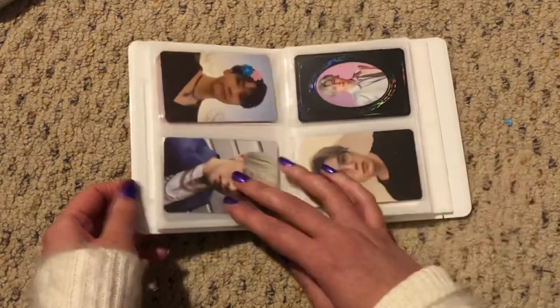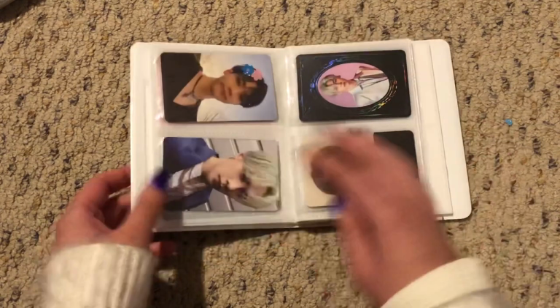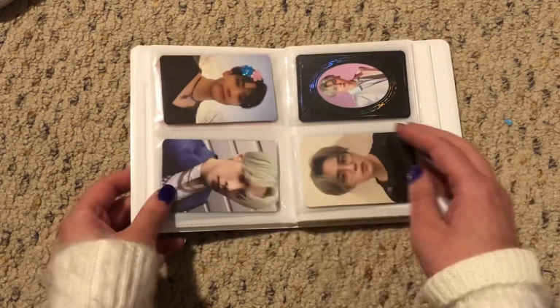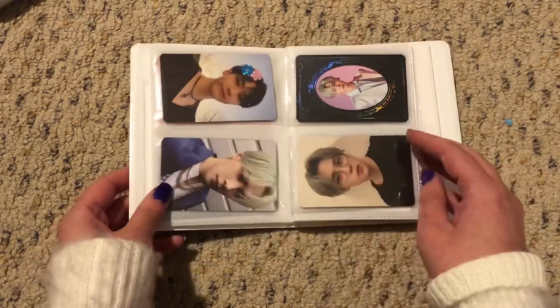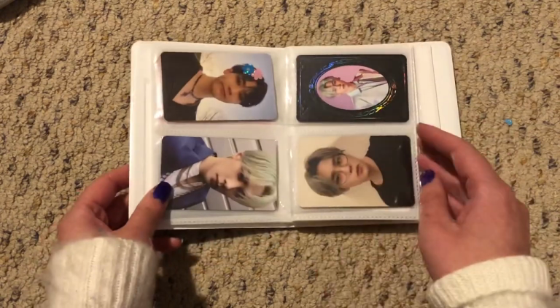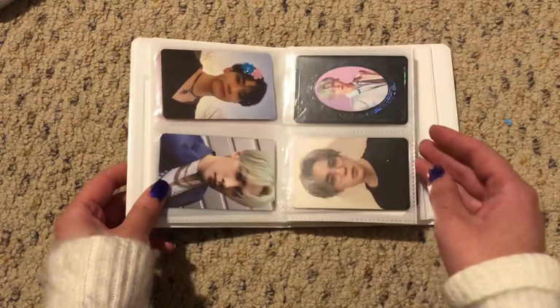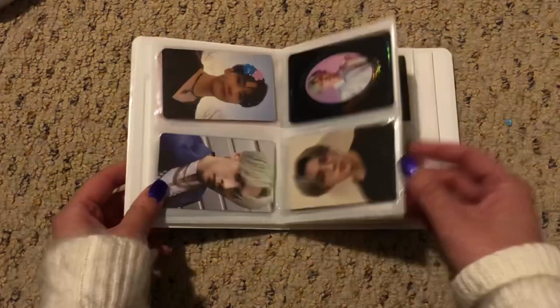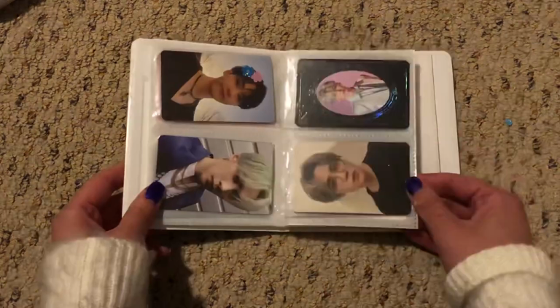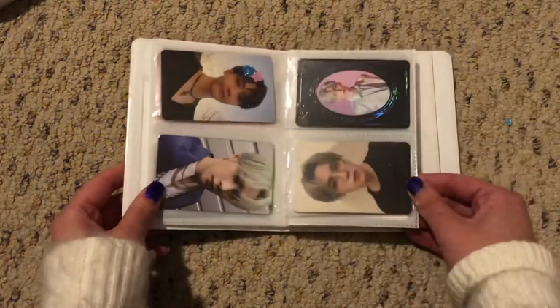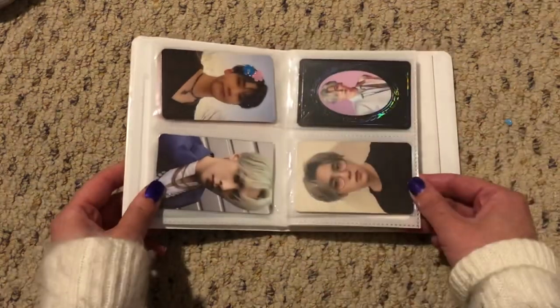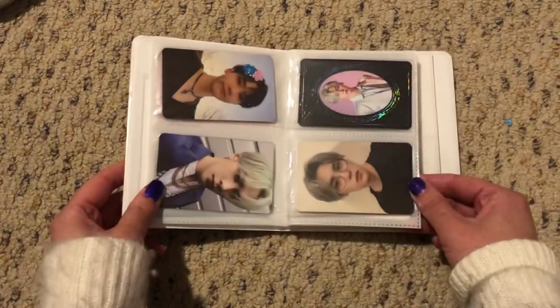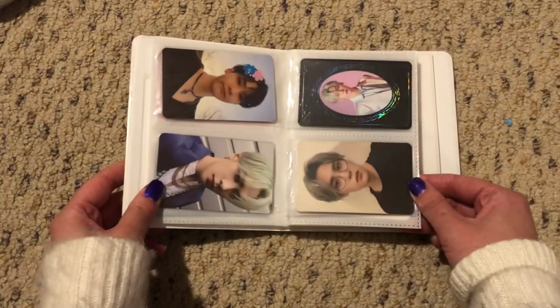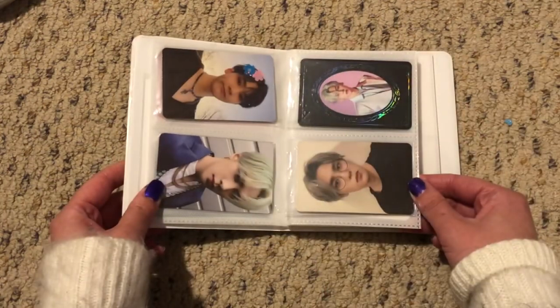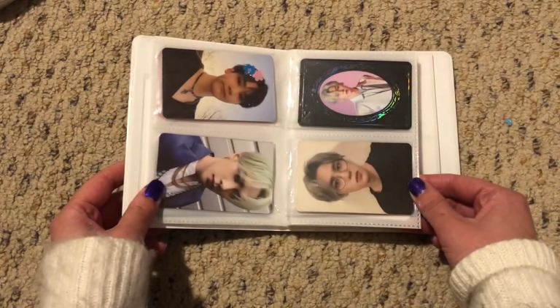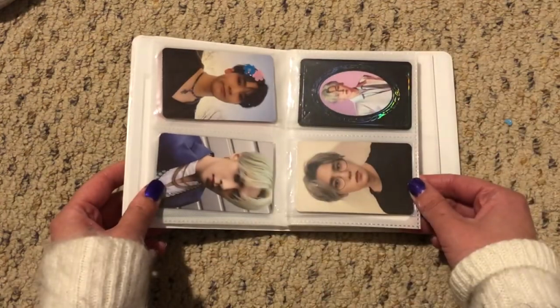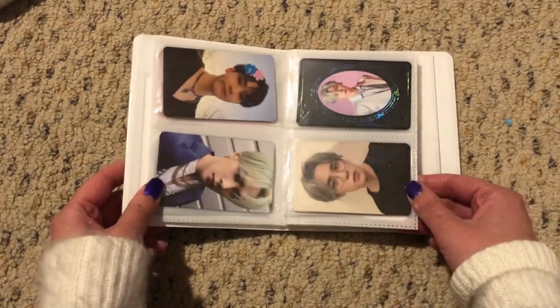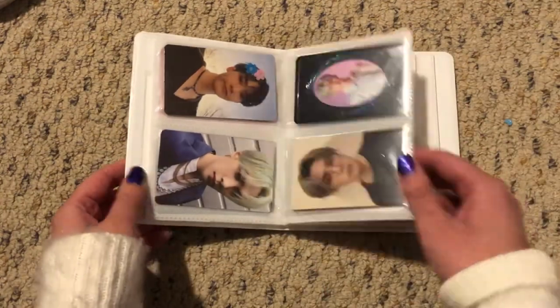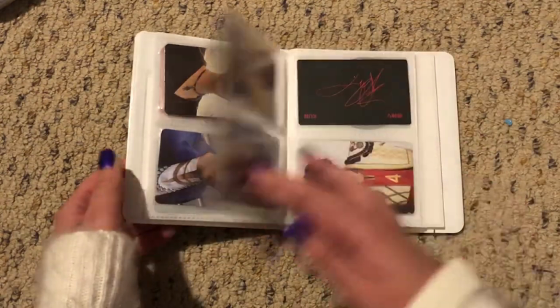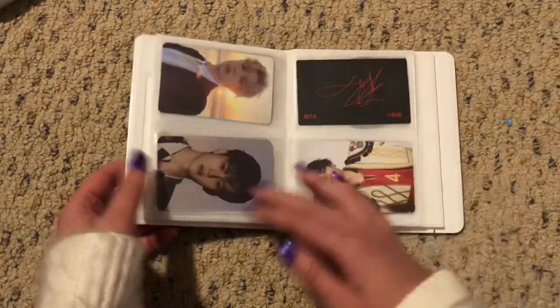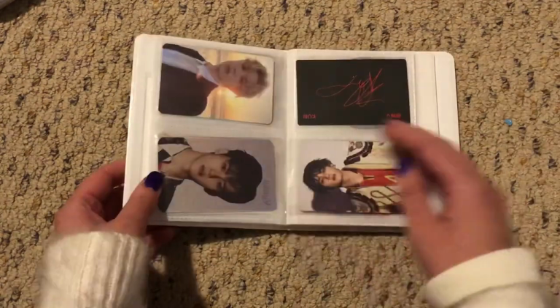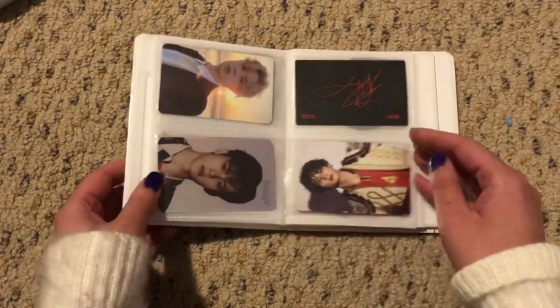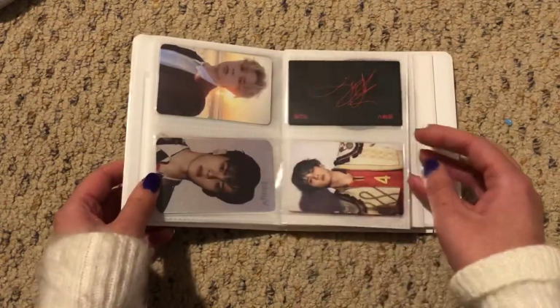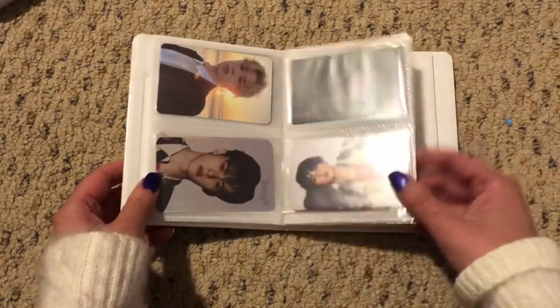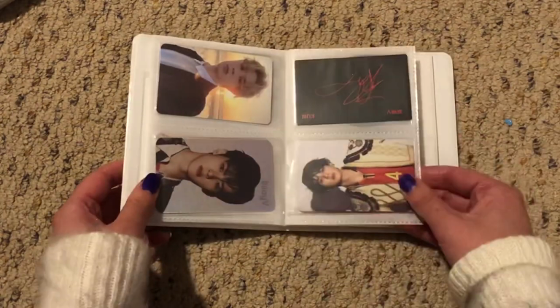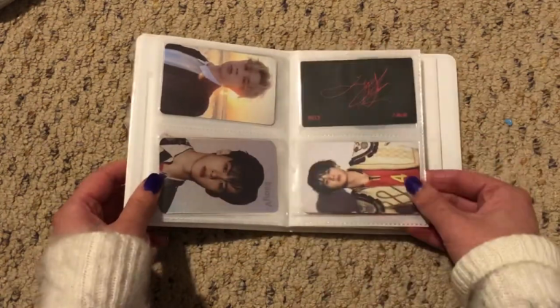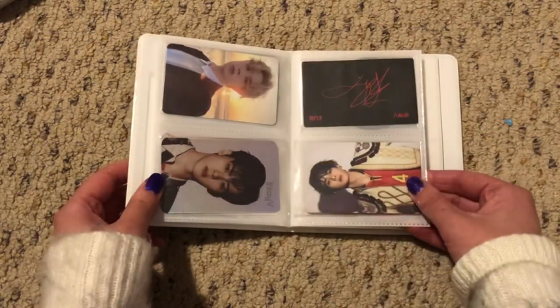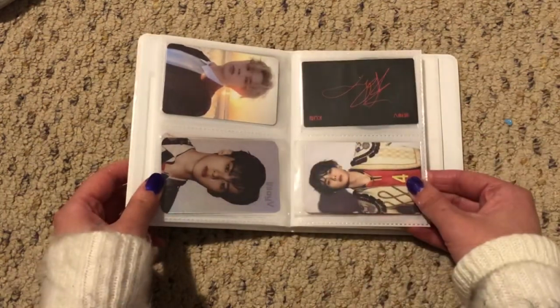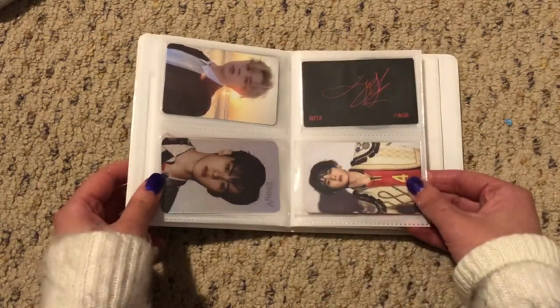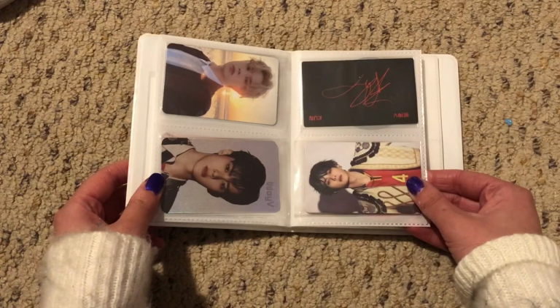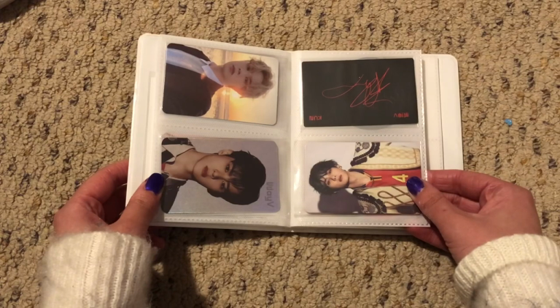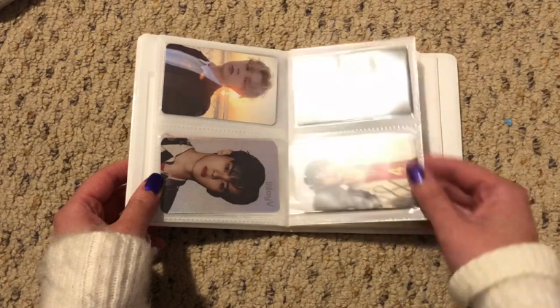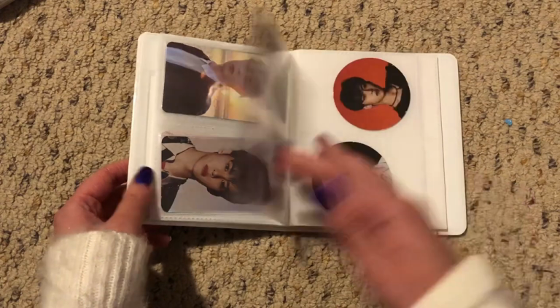I bet she regrets it. She better regret it because Kun is amazing.